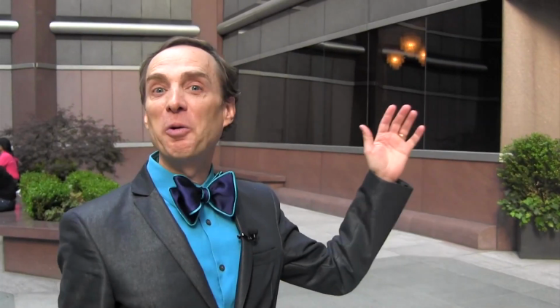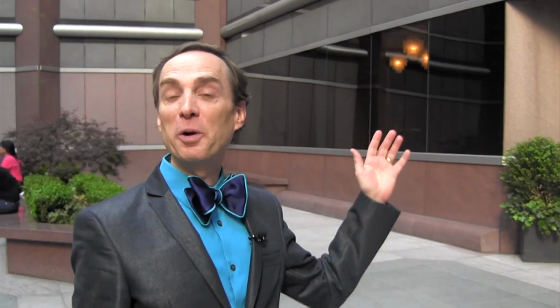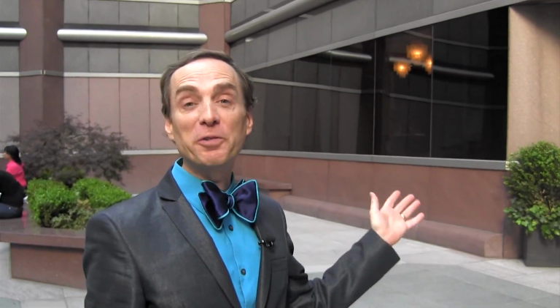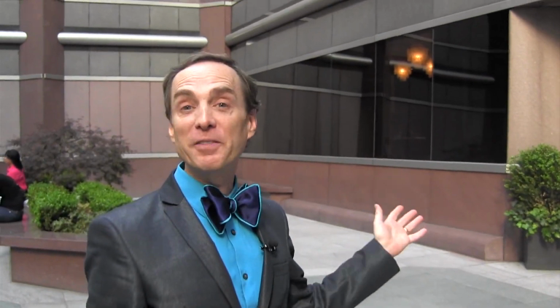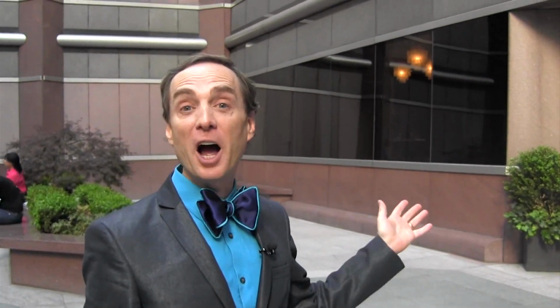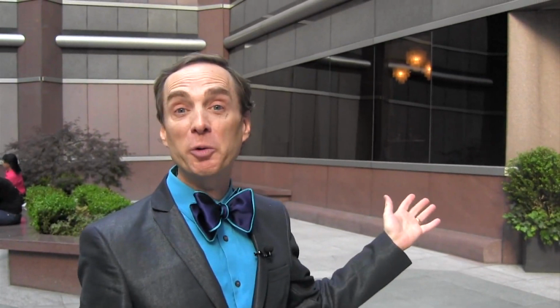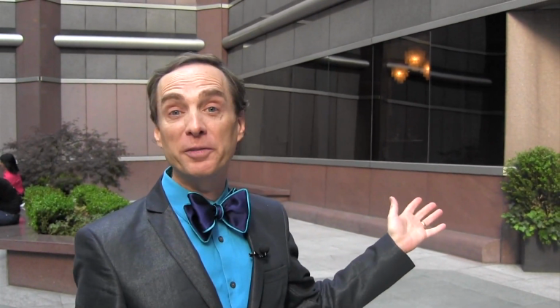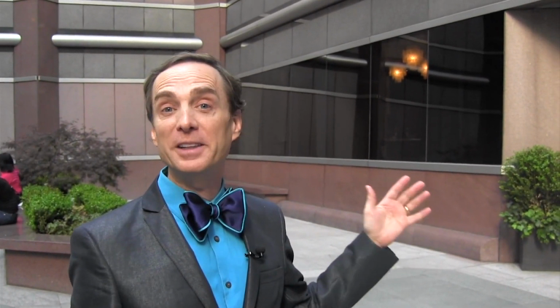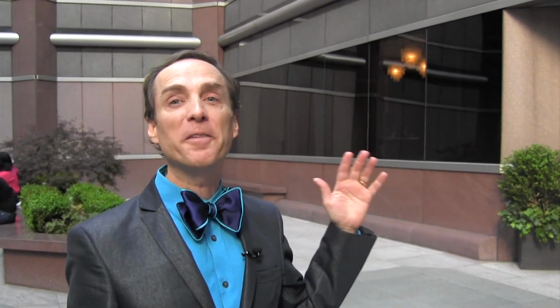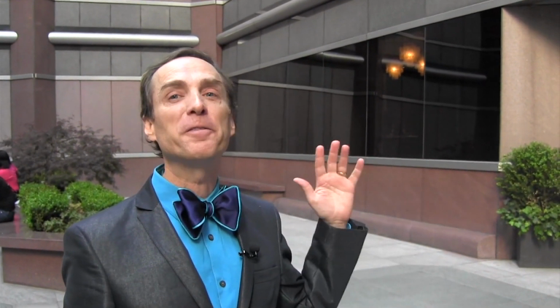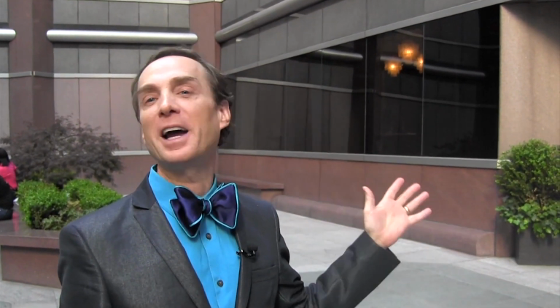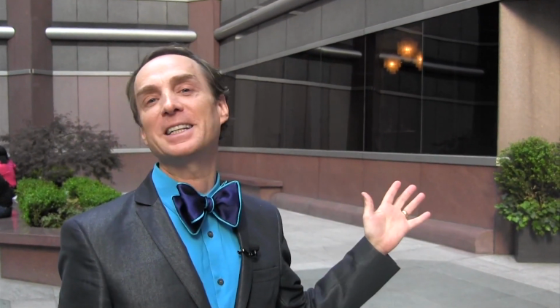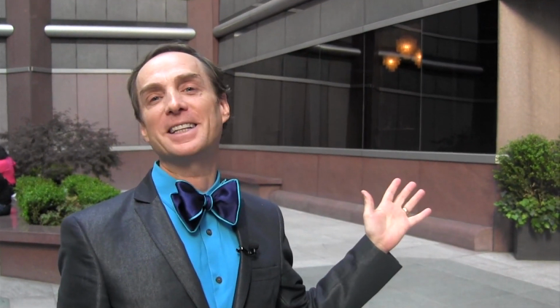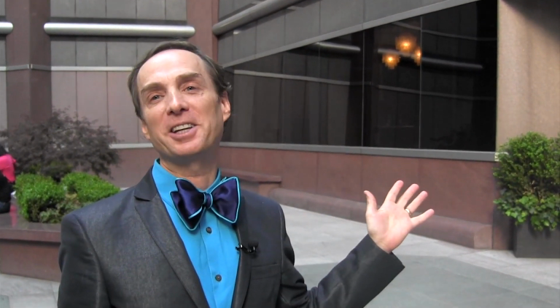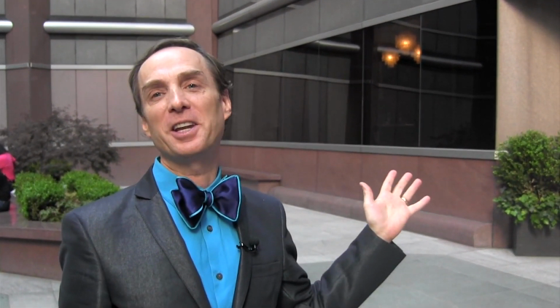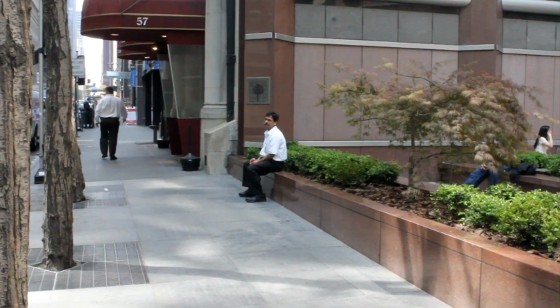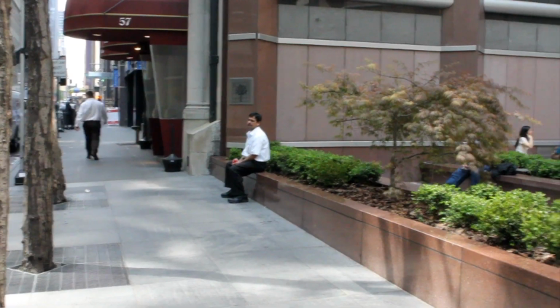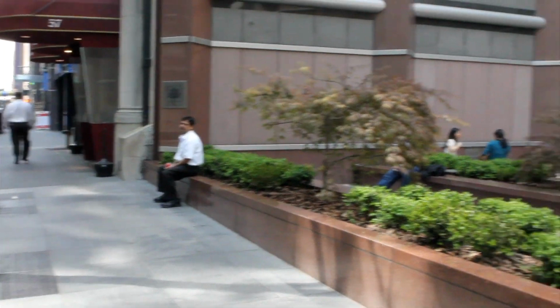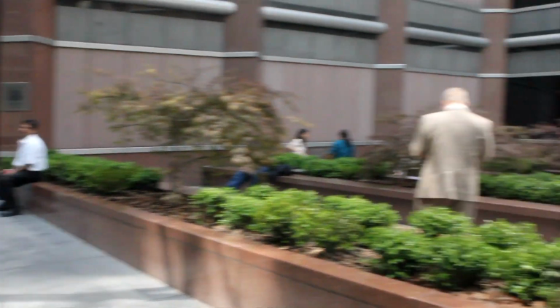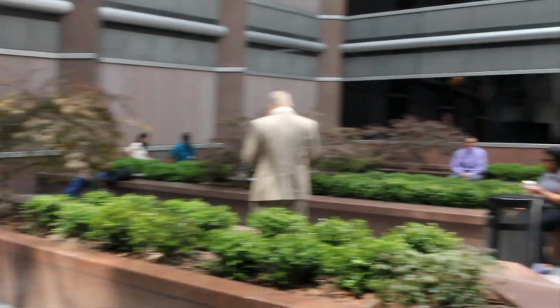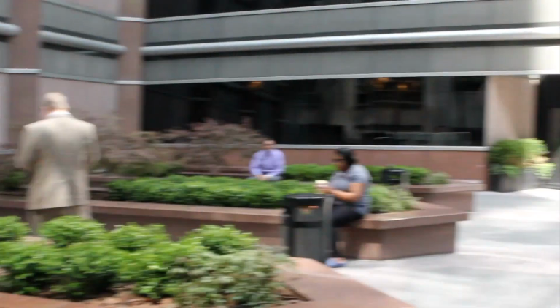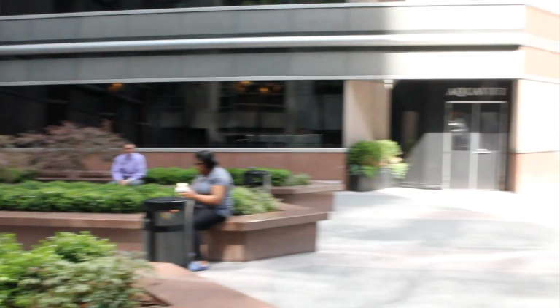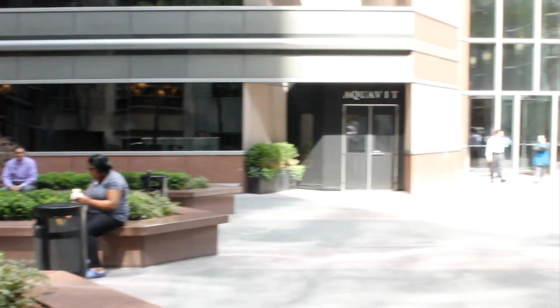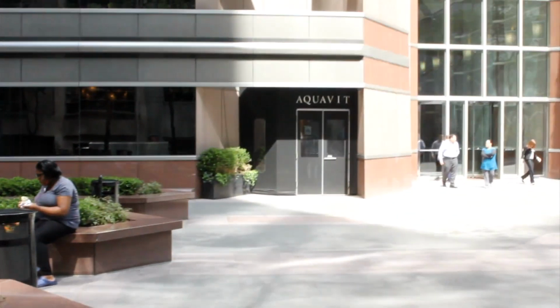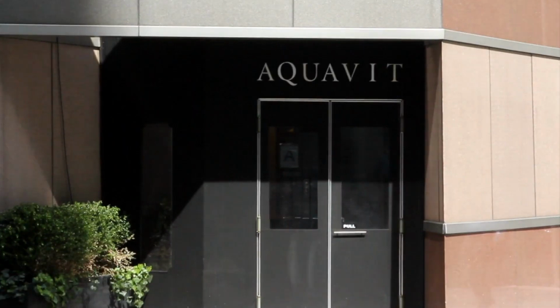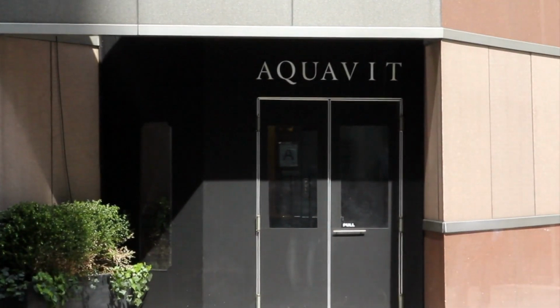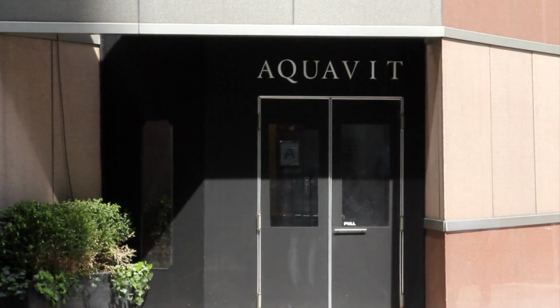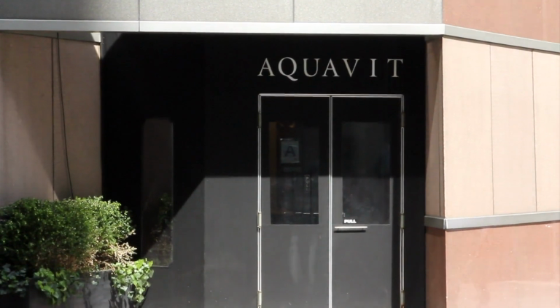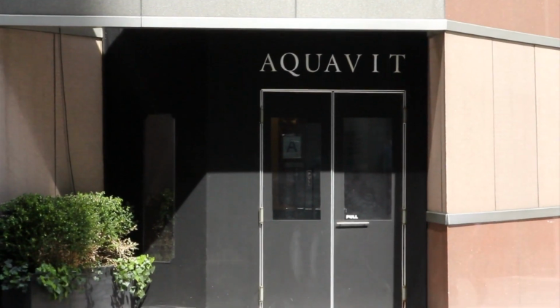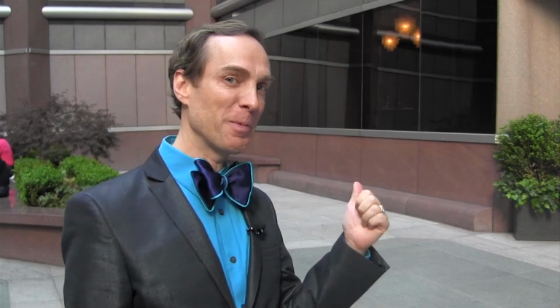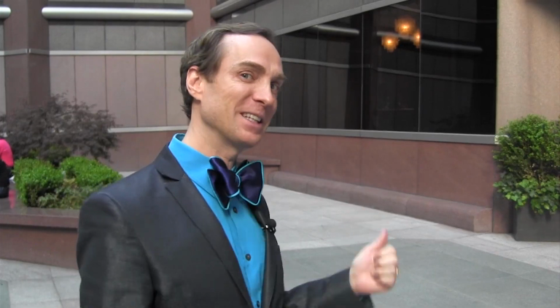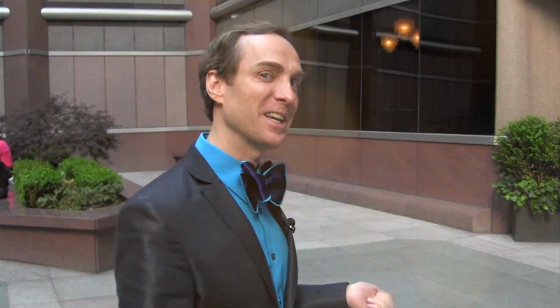We're in front of Aquavit, the finest Scandinavian restaurant in all the United States. Come on inside.